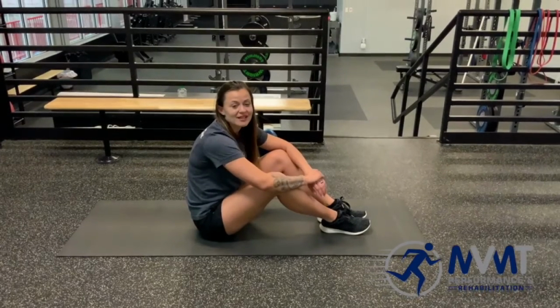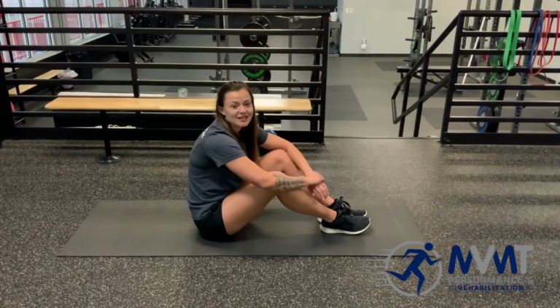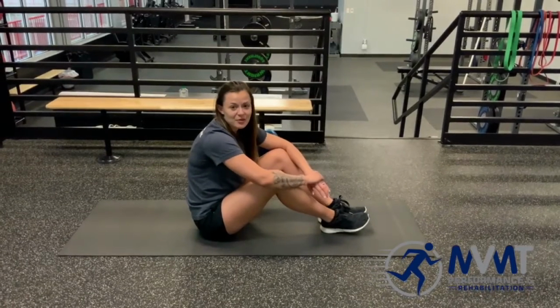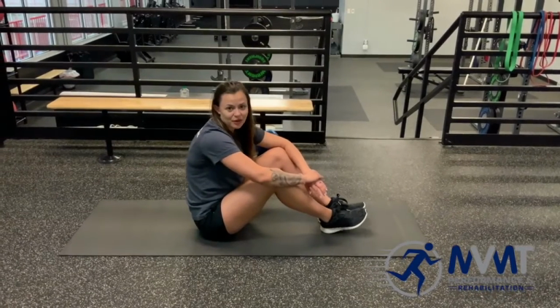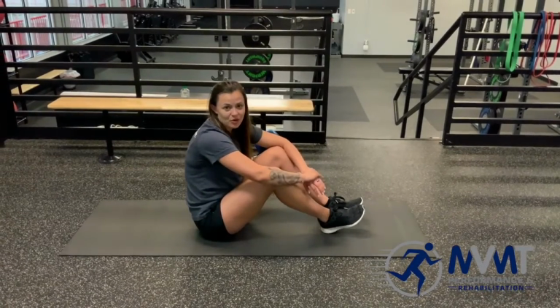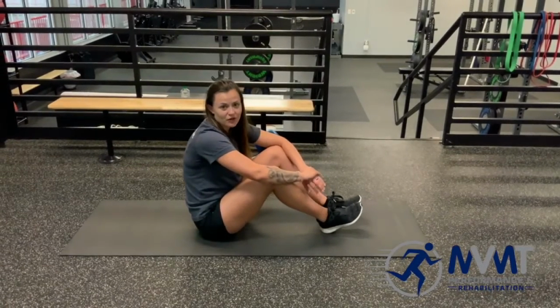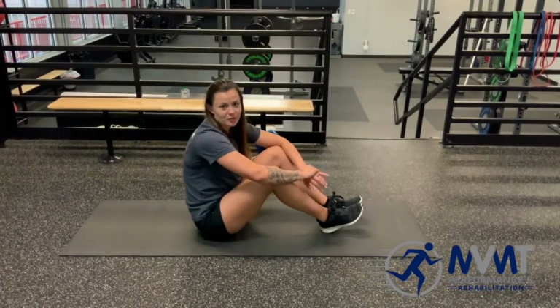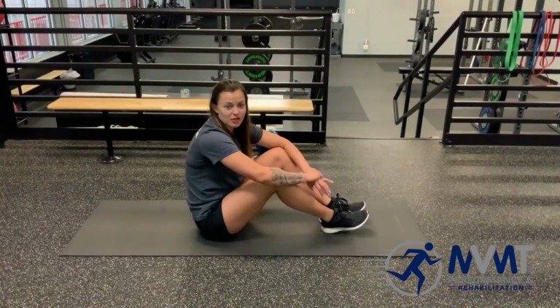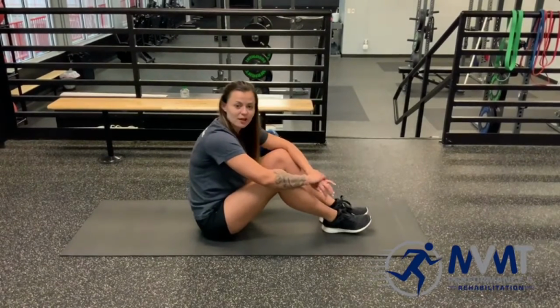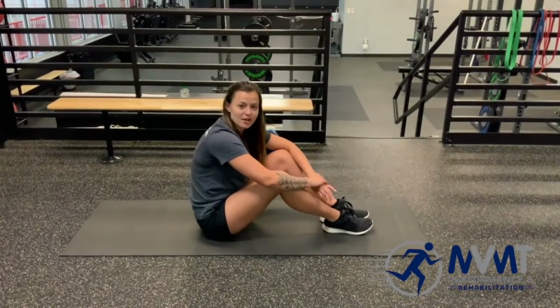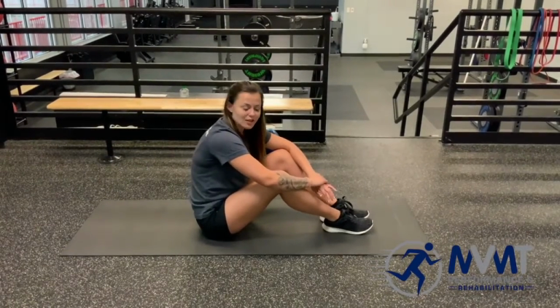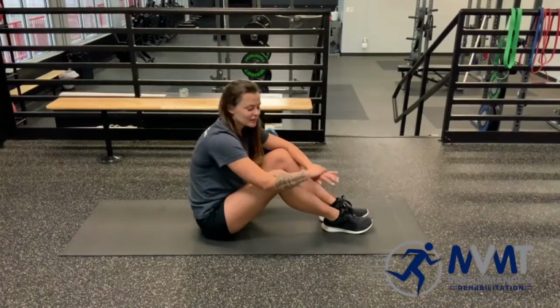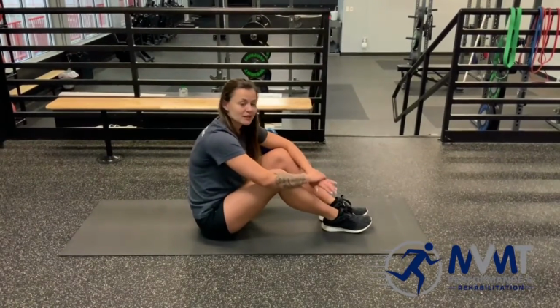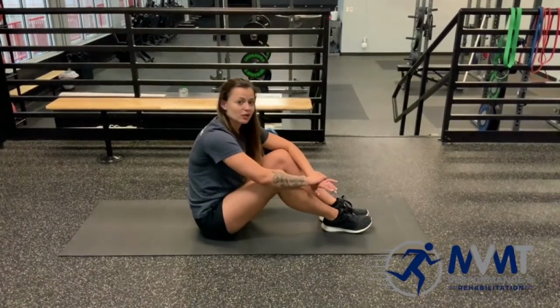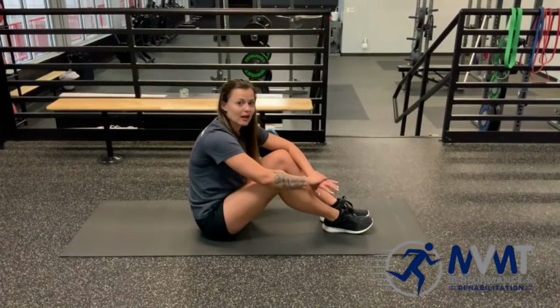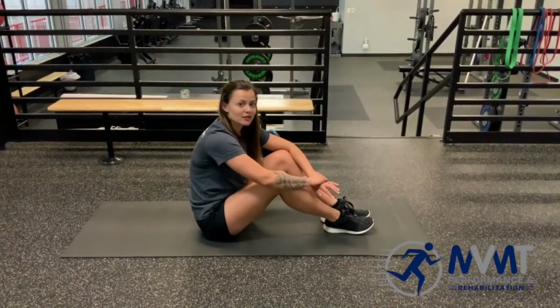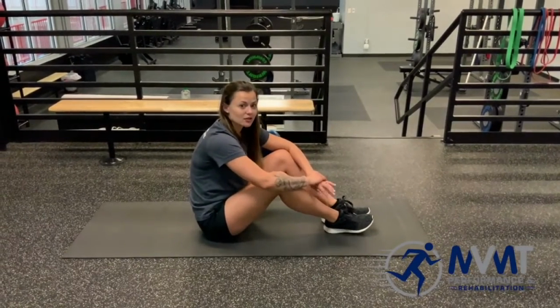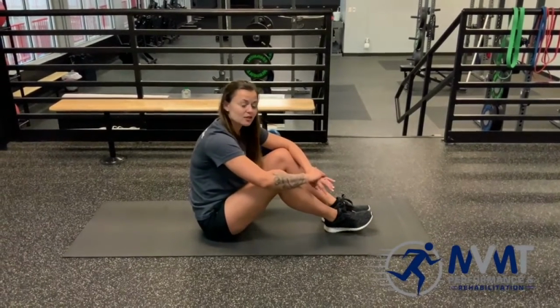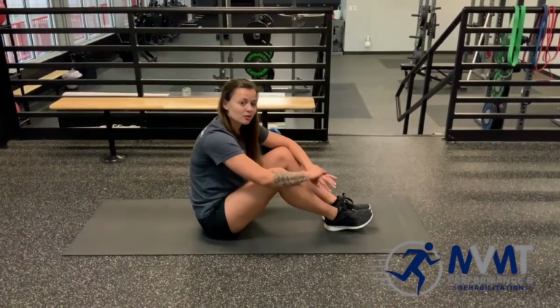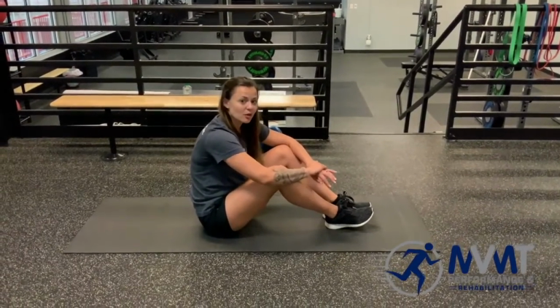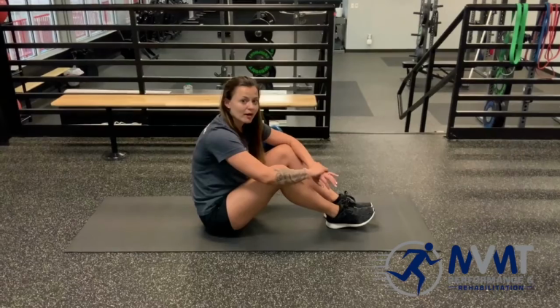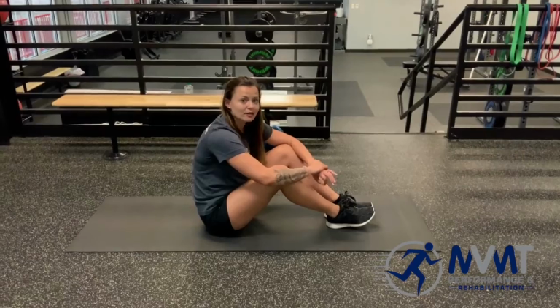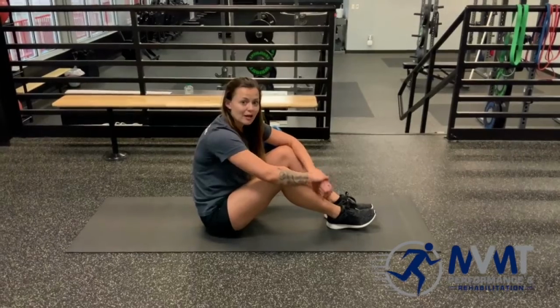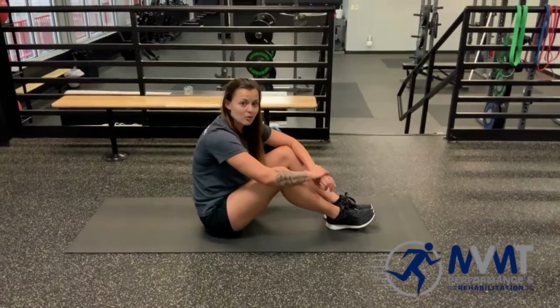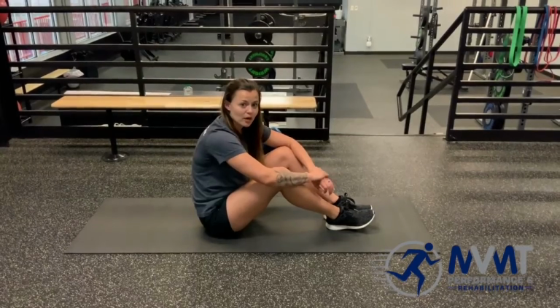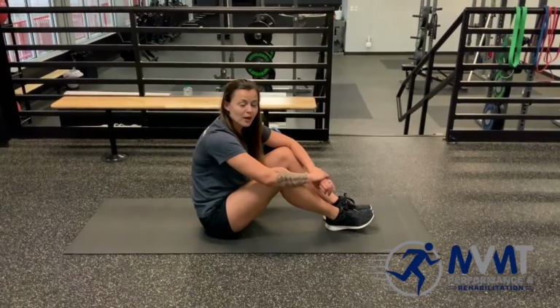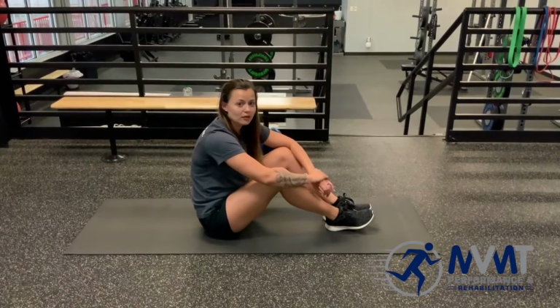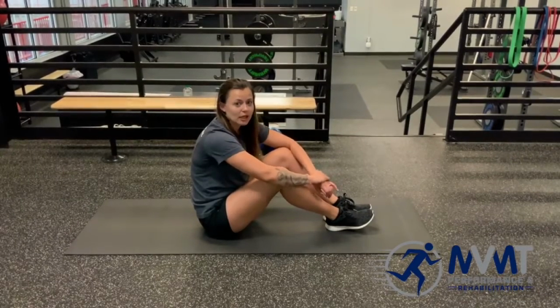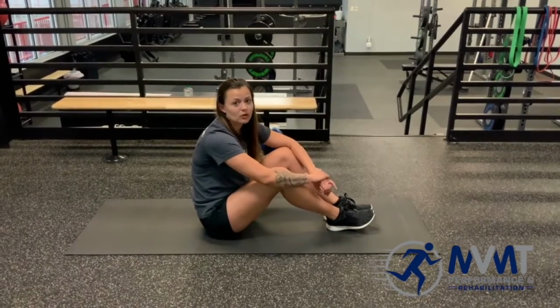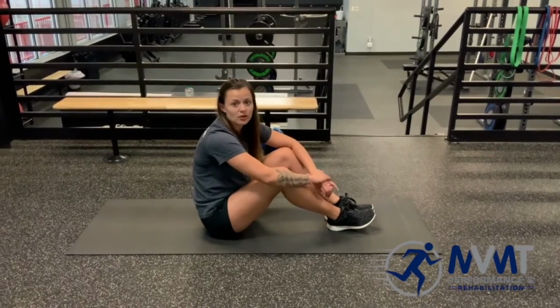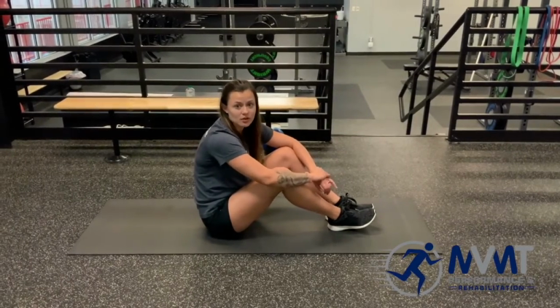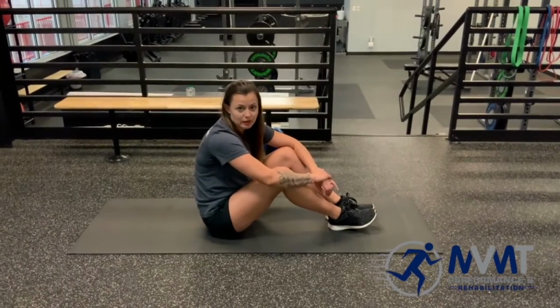Today we're going to go over a bridge variation, single leg. This is going to require a lot more pelvic and core stability.